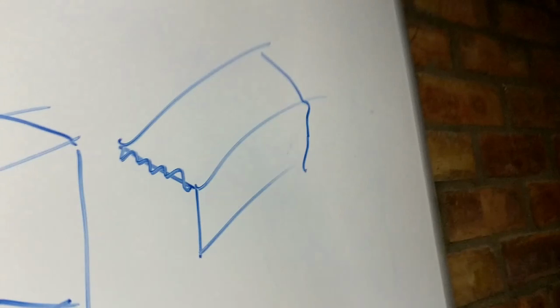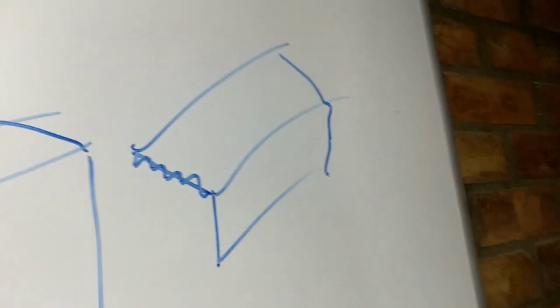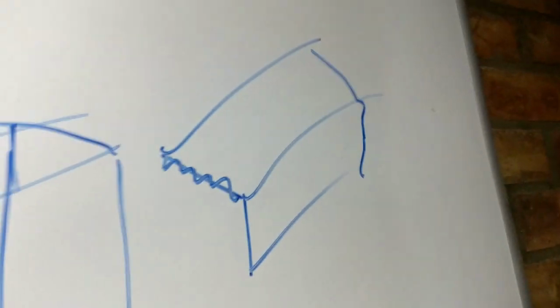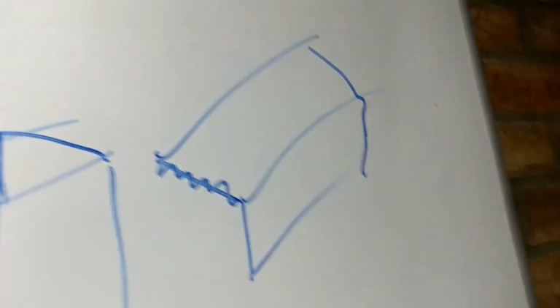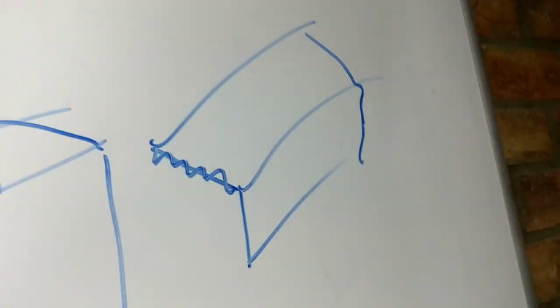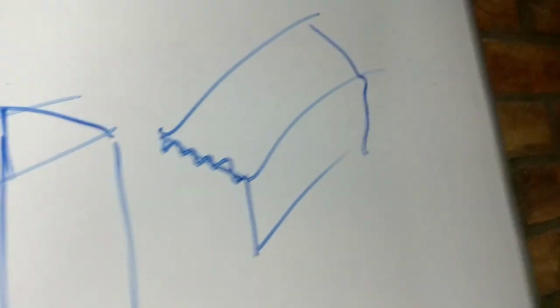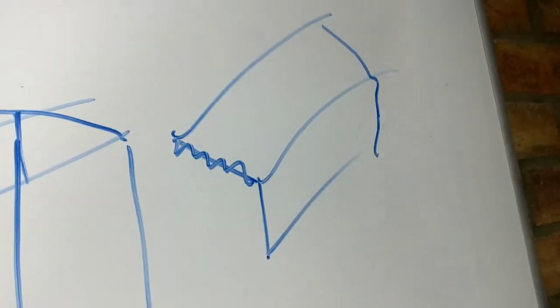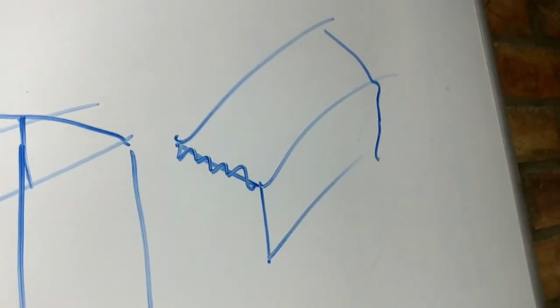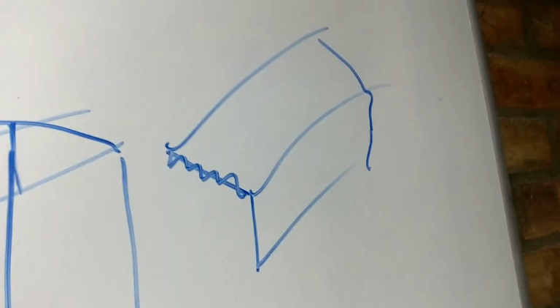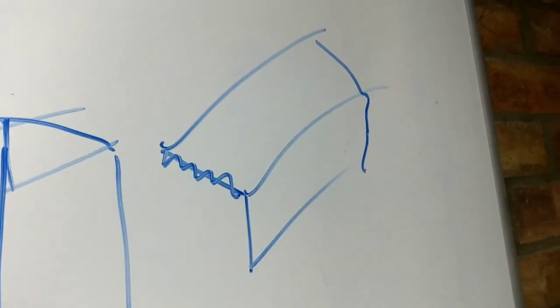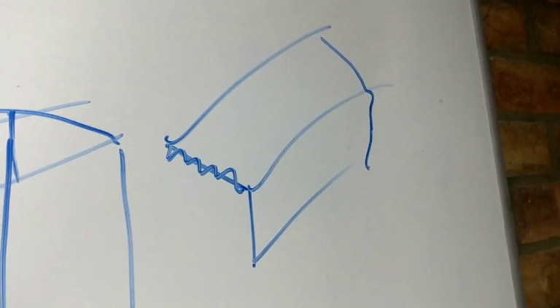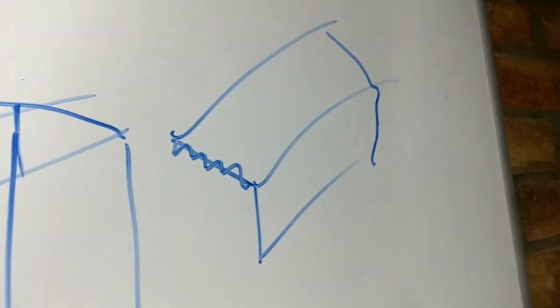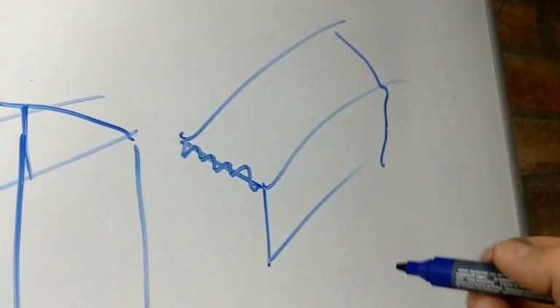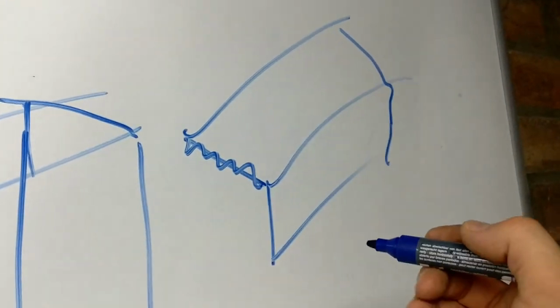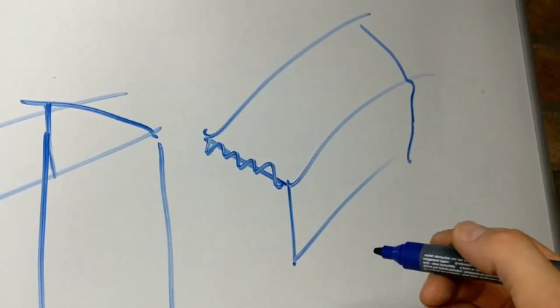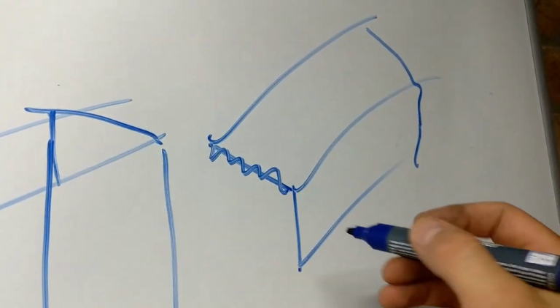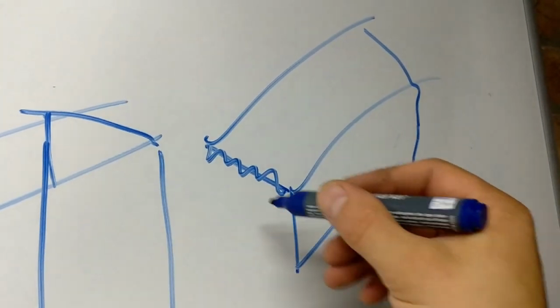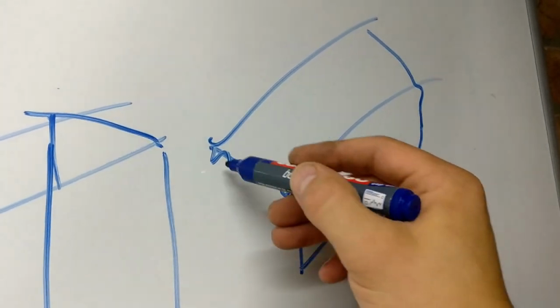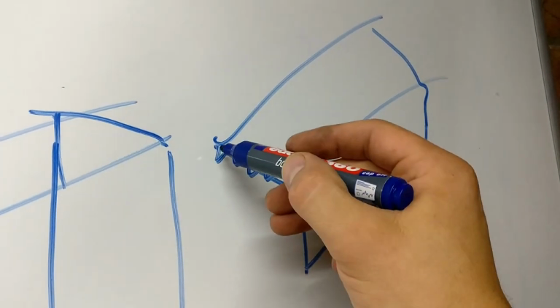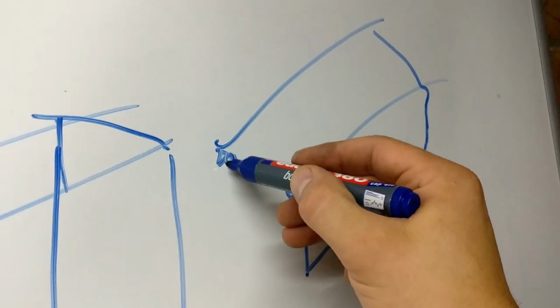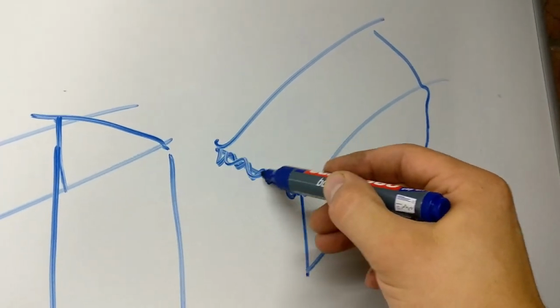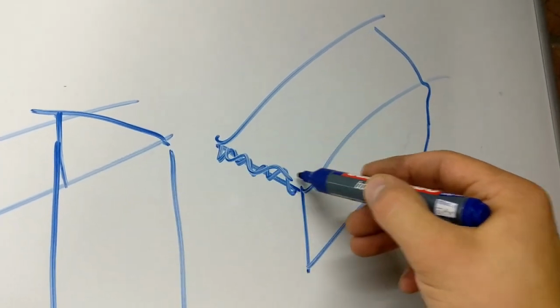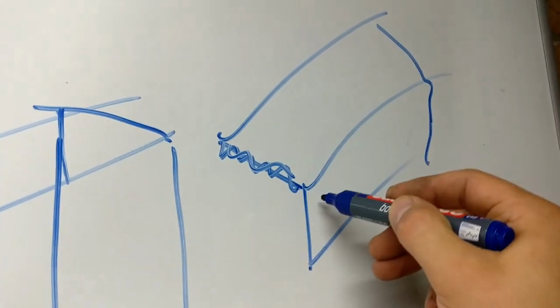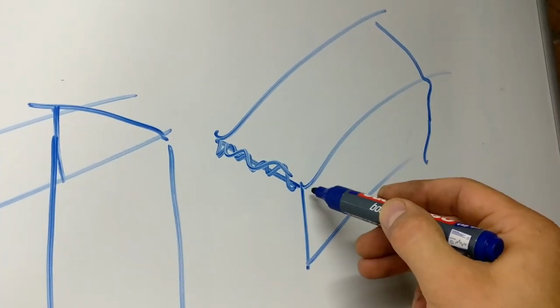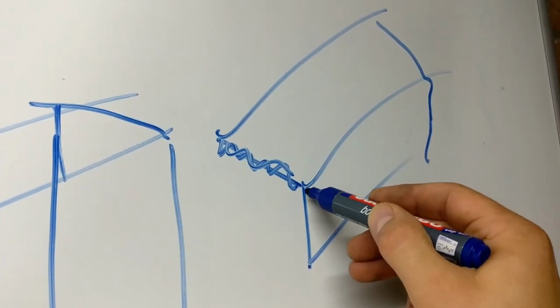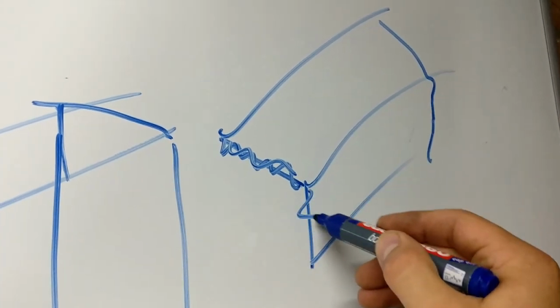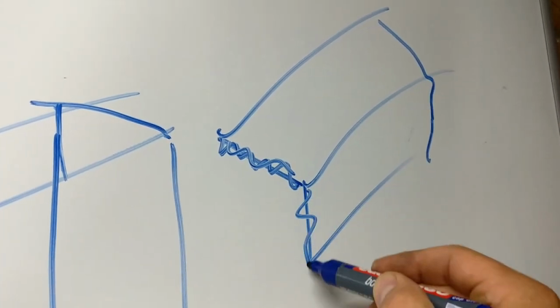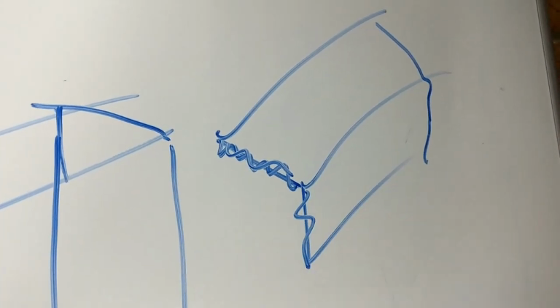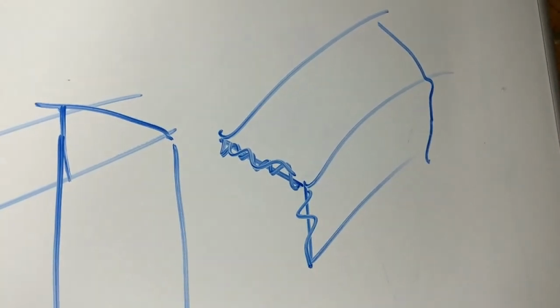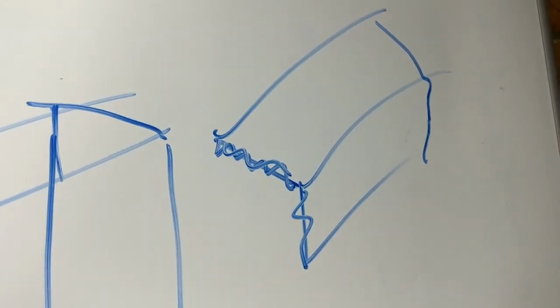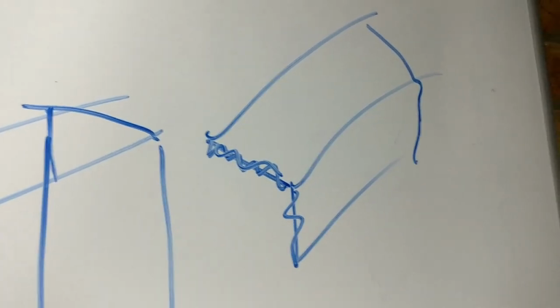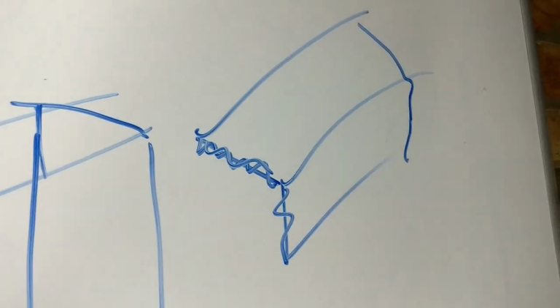There it goes across there. I hope that helps as a picture. So there'll be a full weld across there, and a full weld across there.